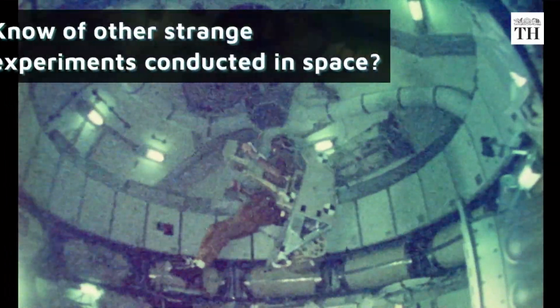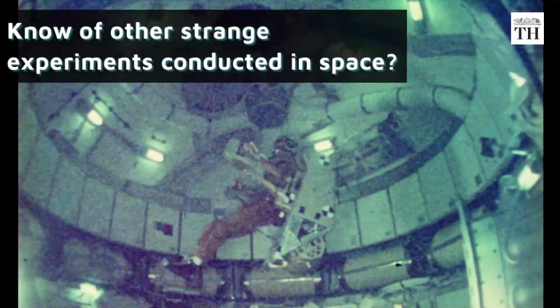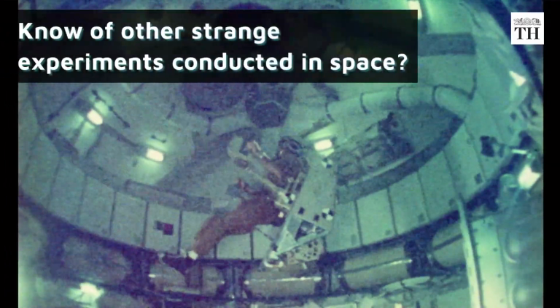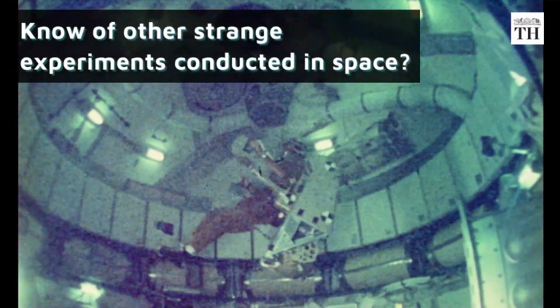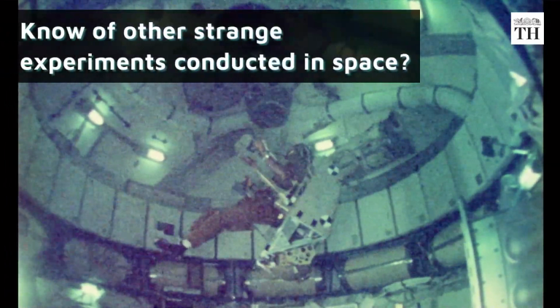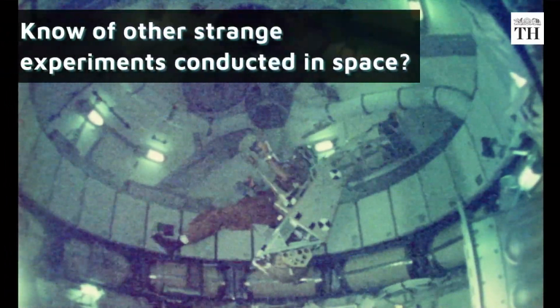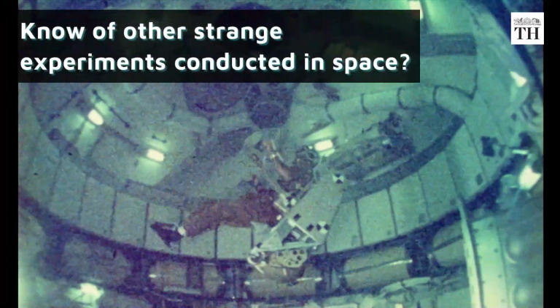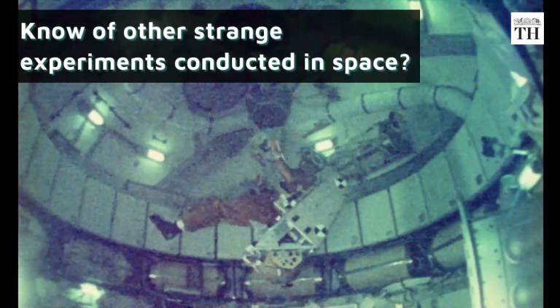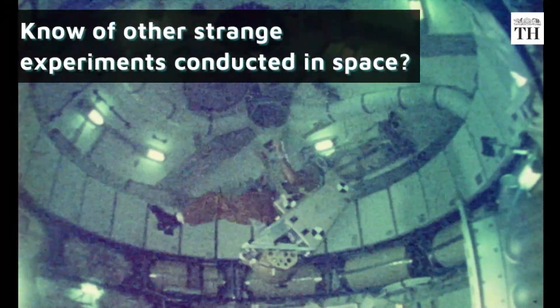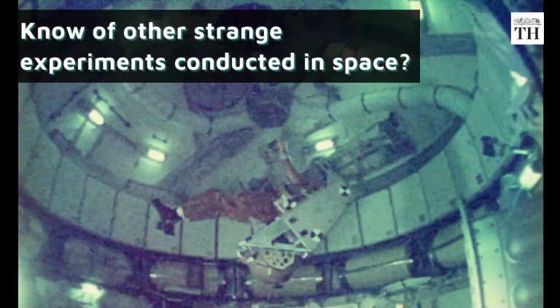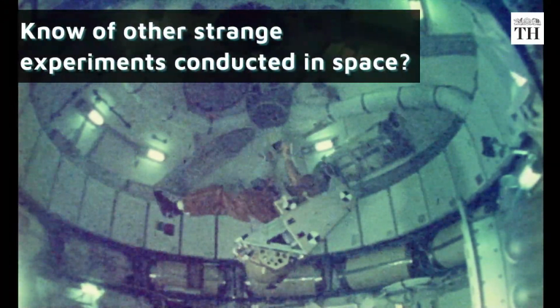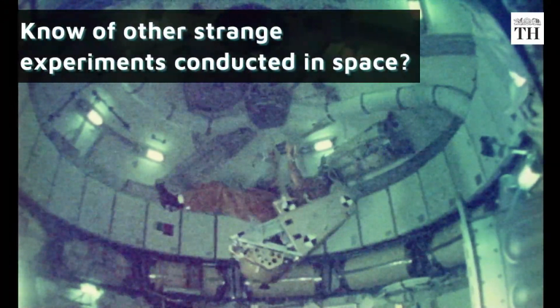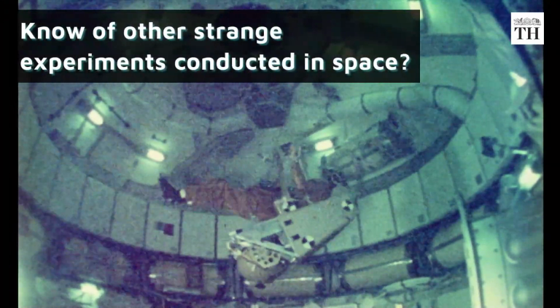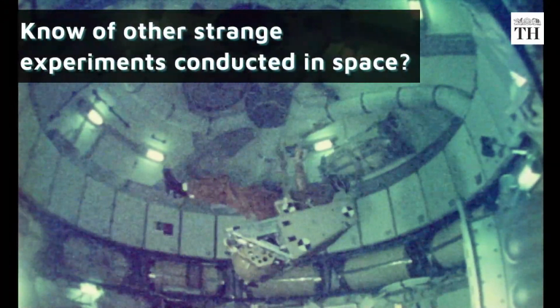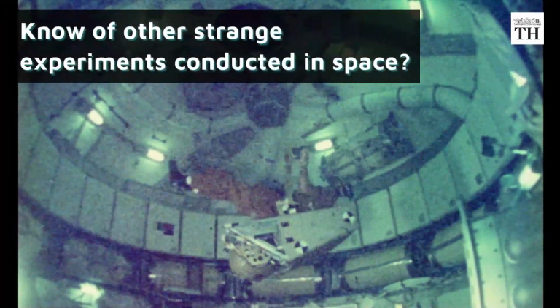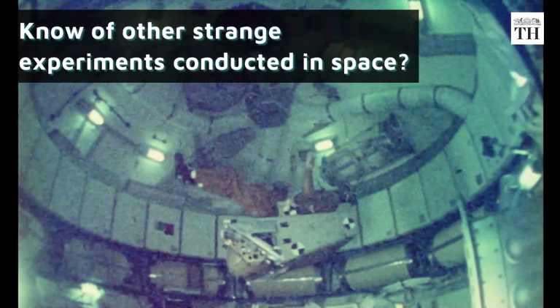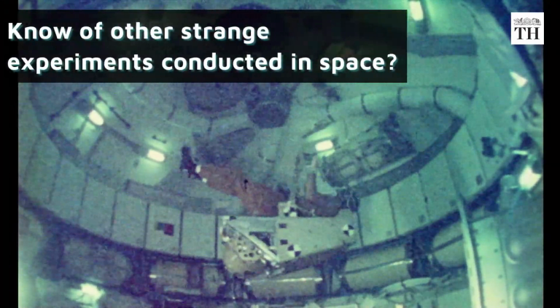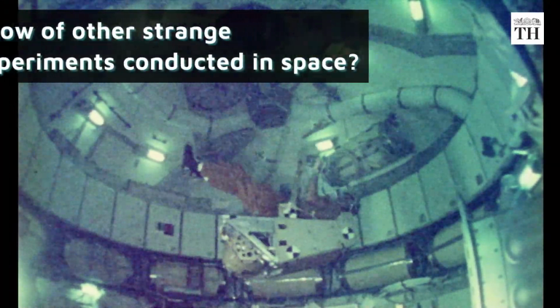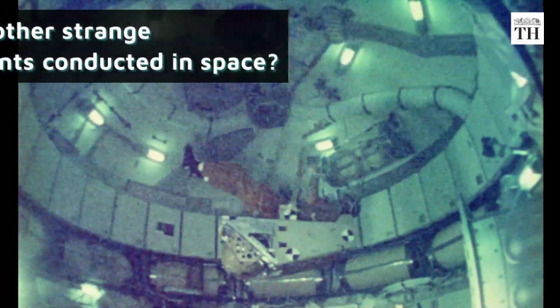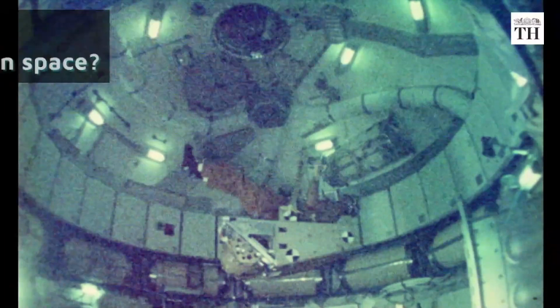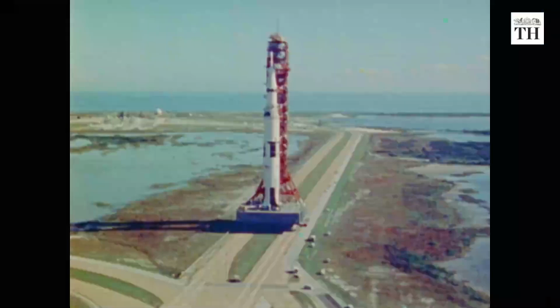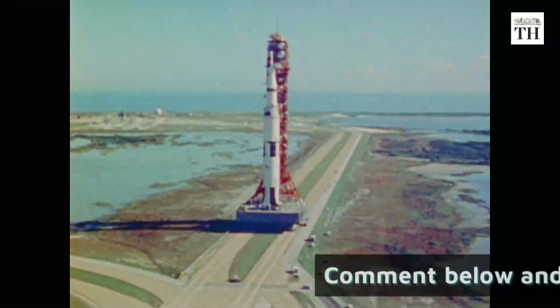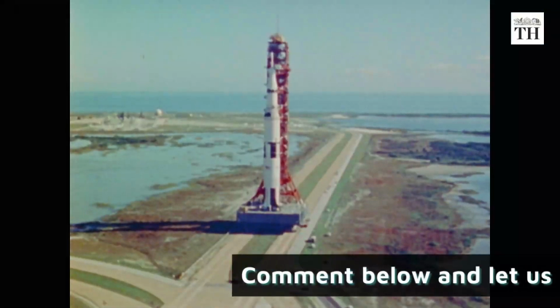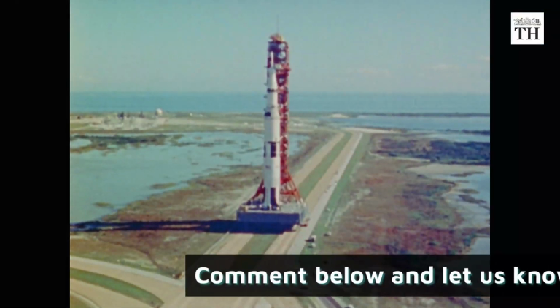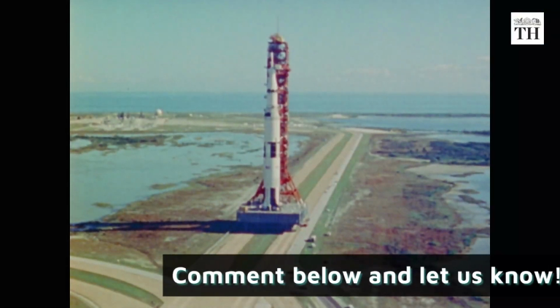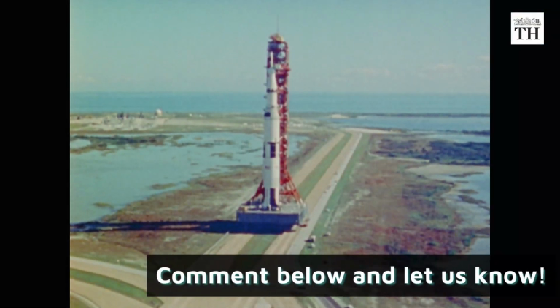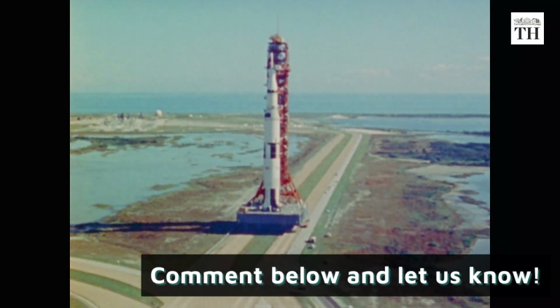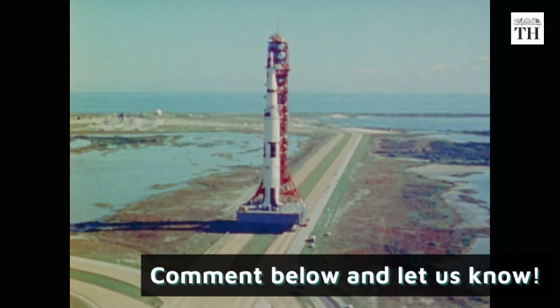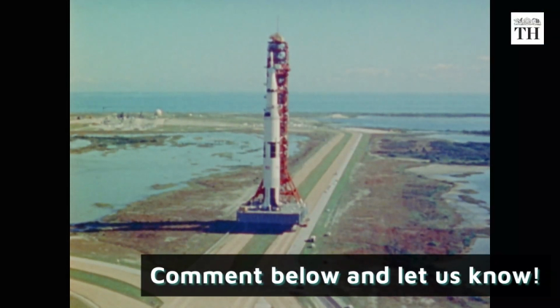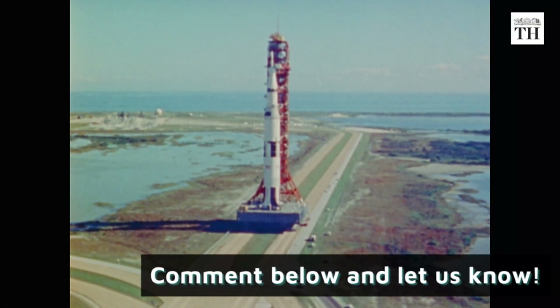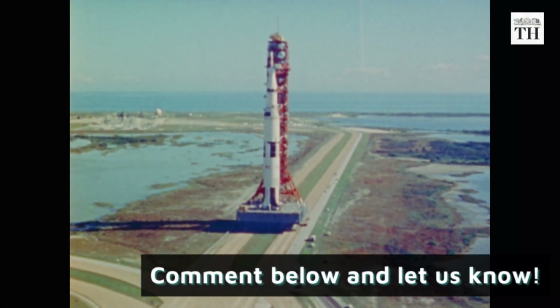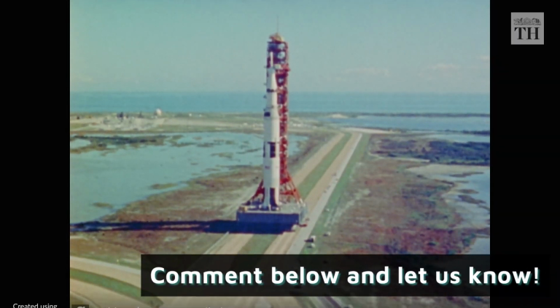Know of other strange experiments conducted in space? Comment below and let us know!